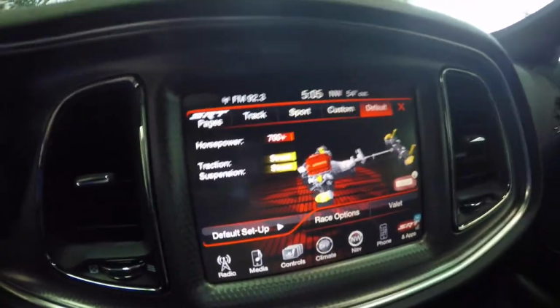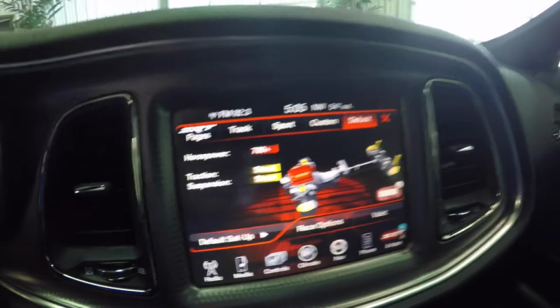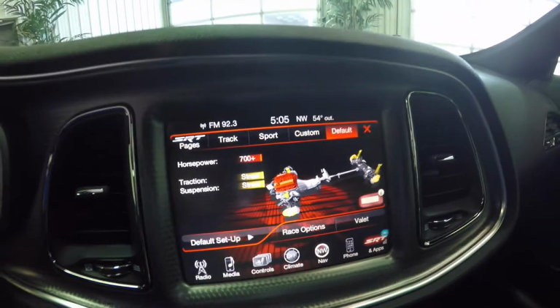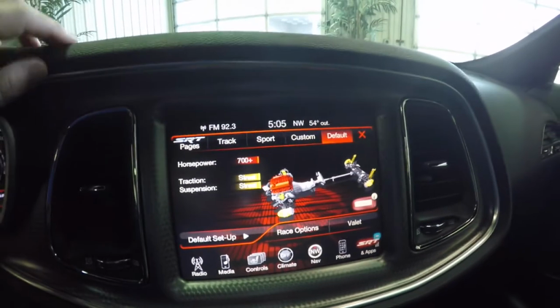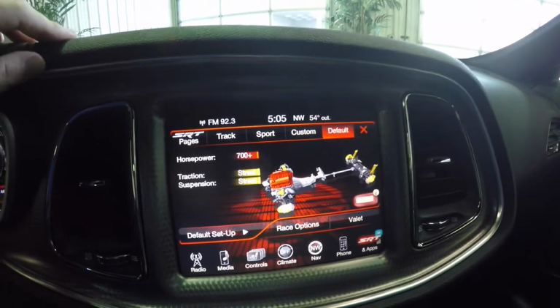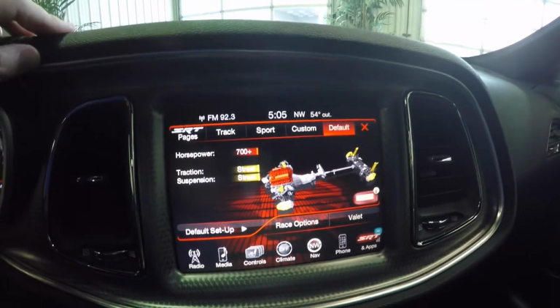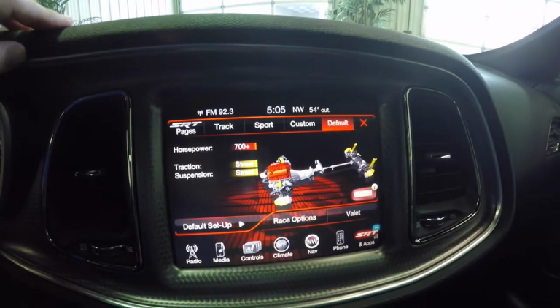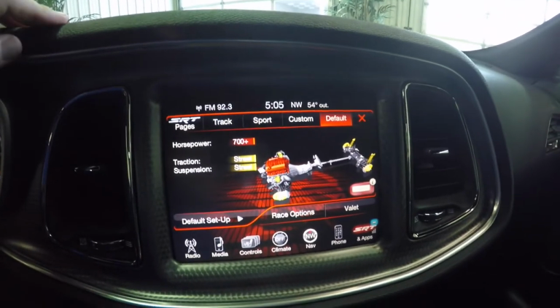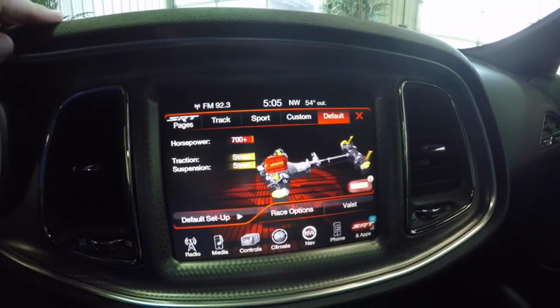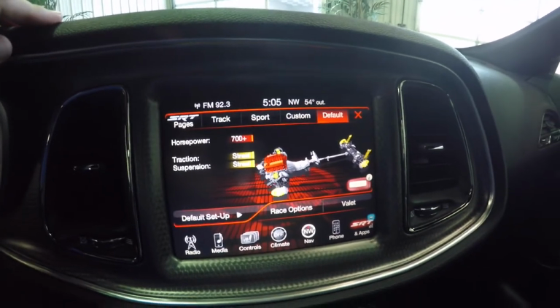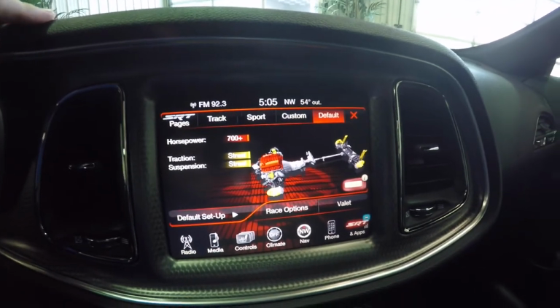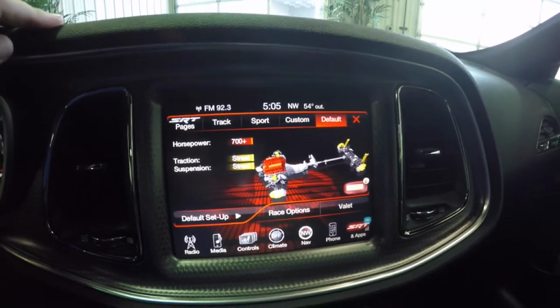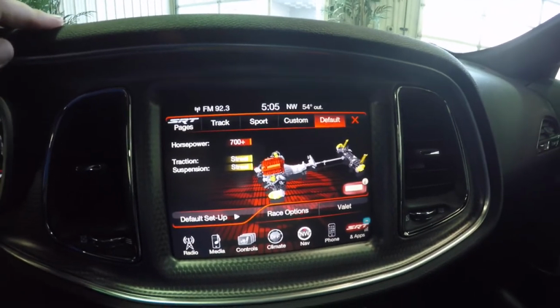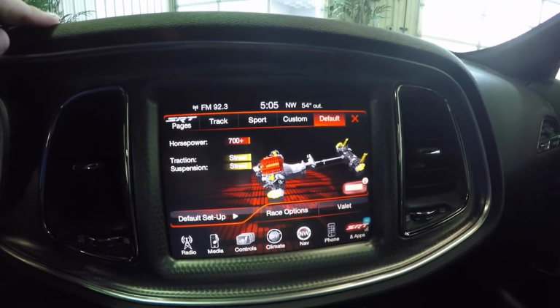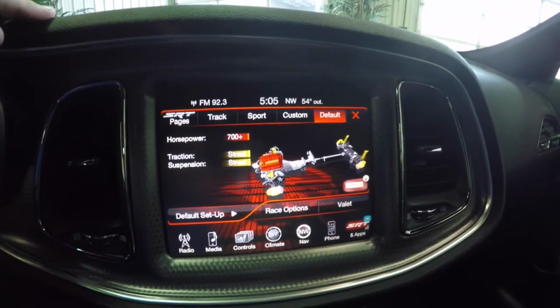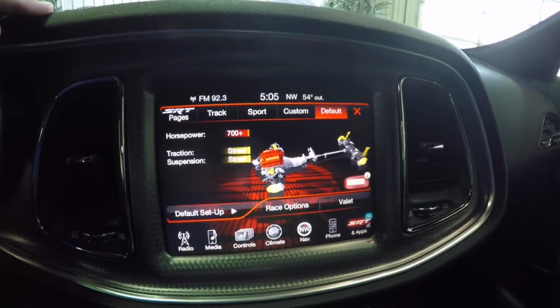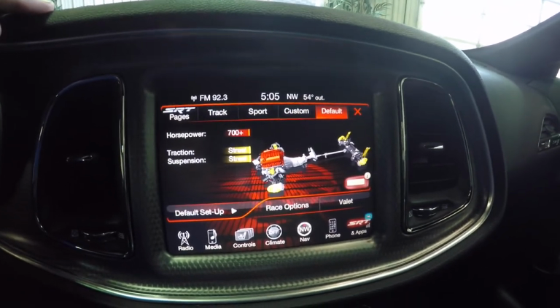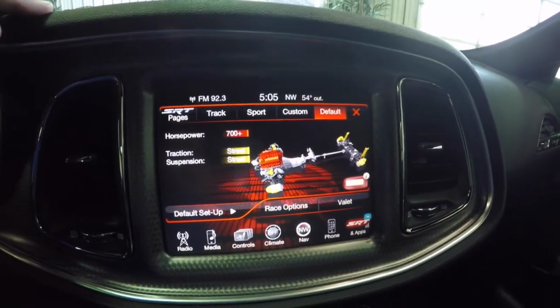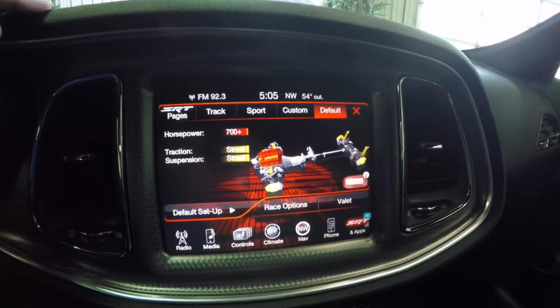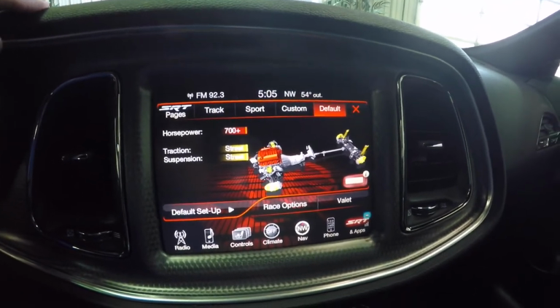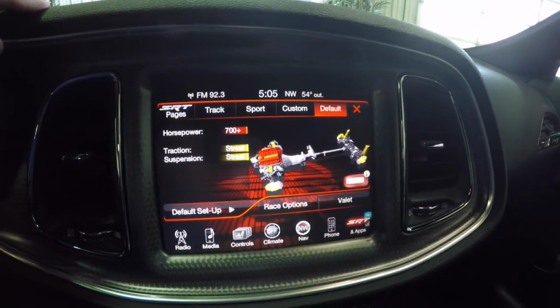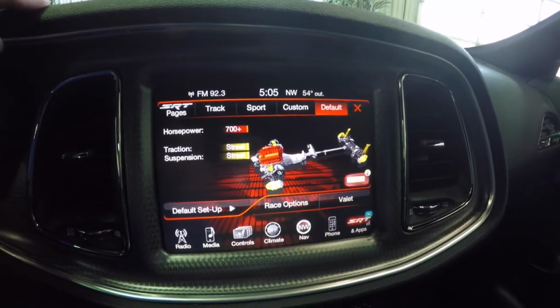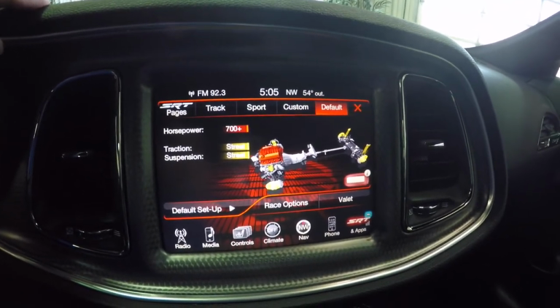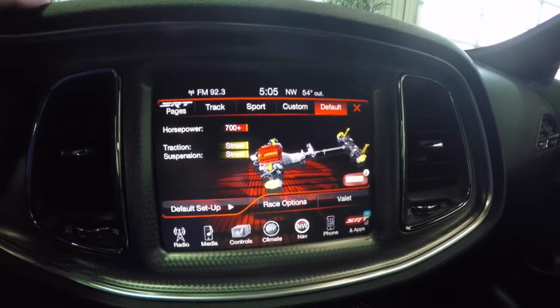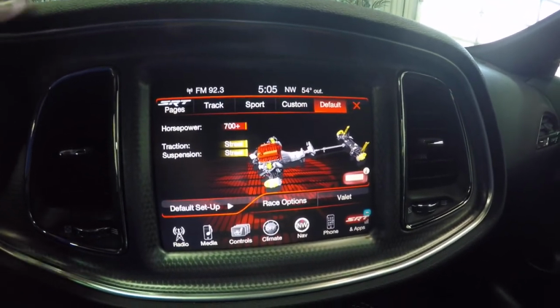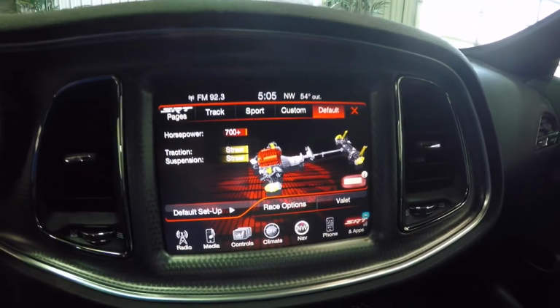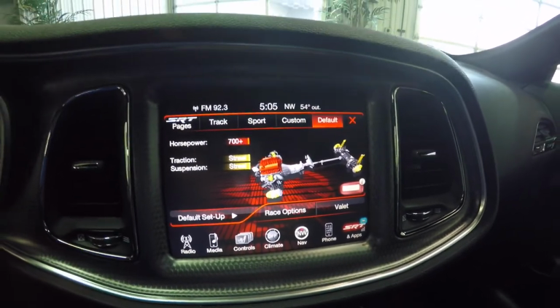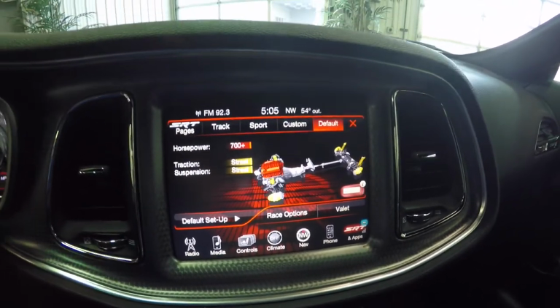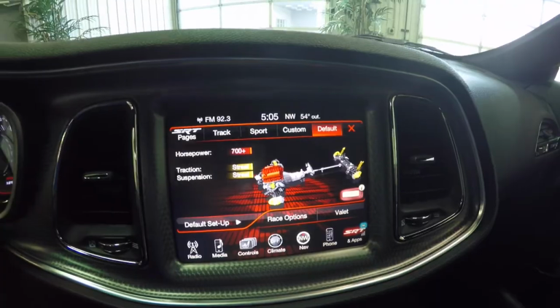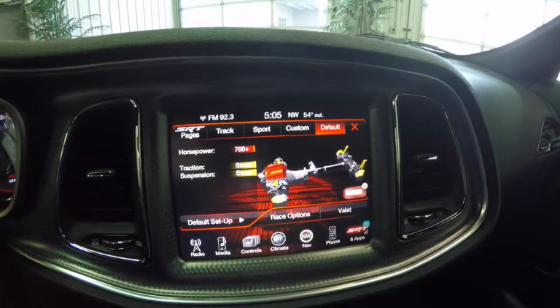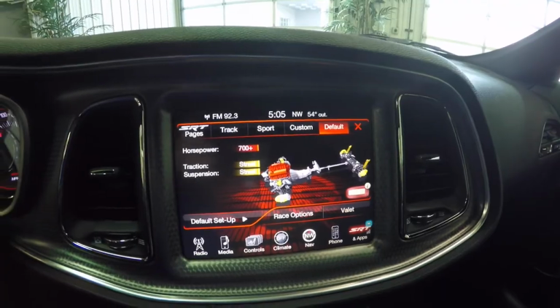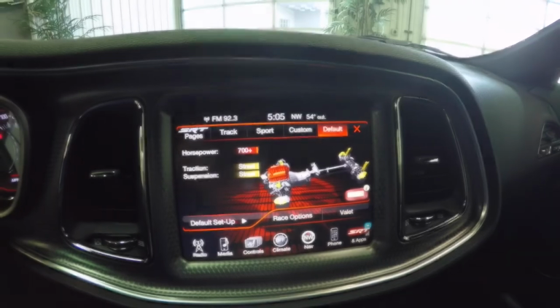We'll go back to default. That's a quick overview of the SRT performance pages. Thanks for watching.